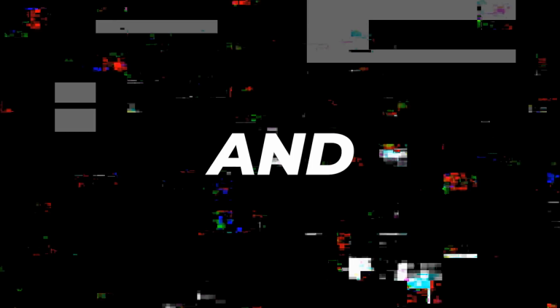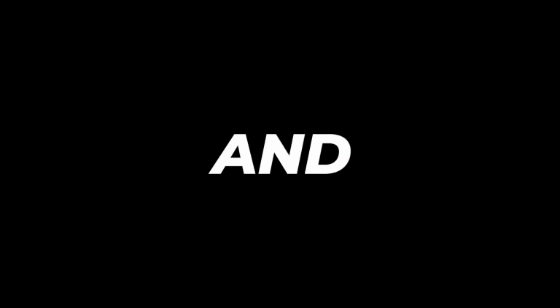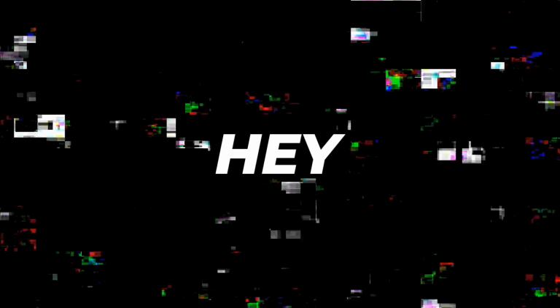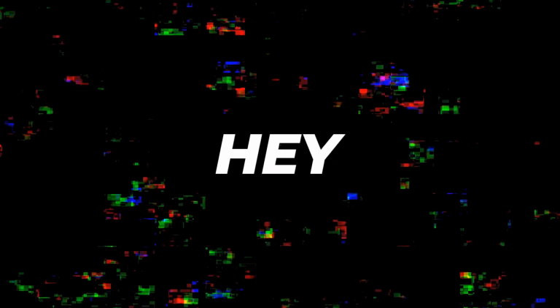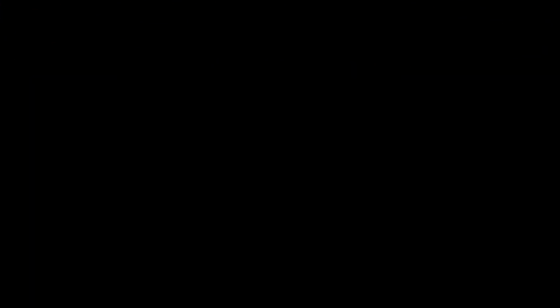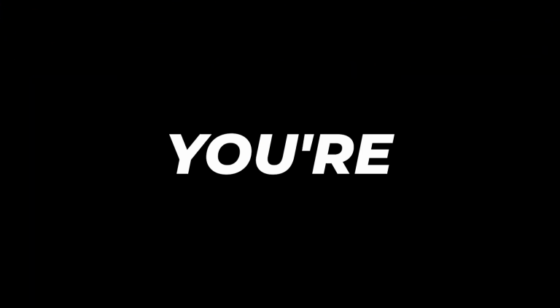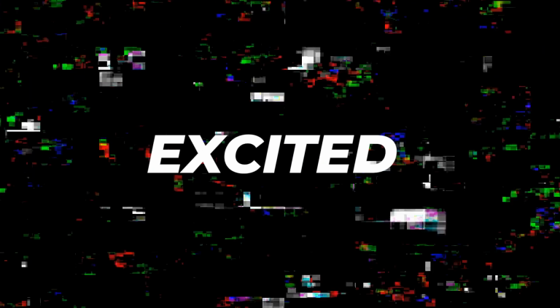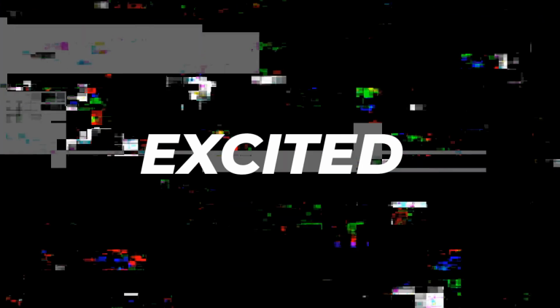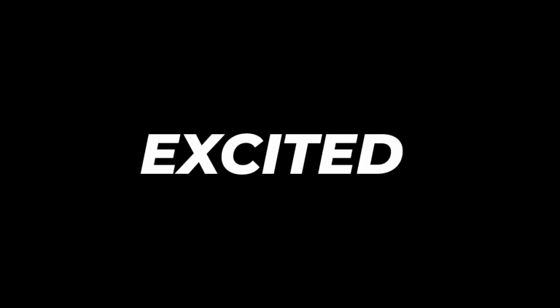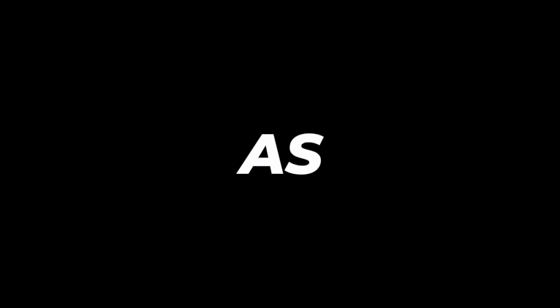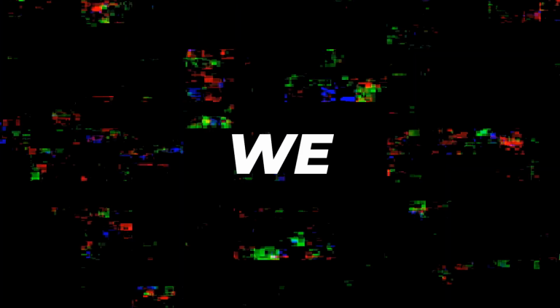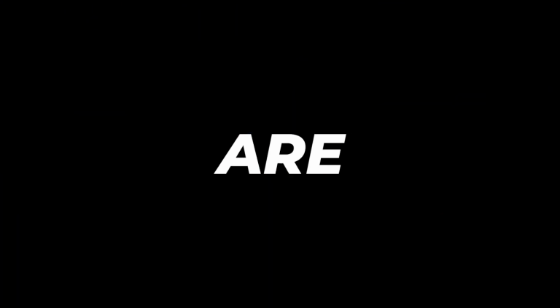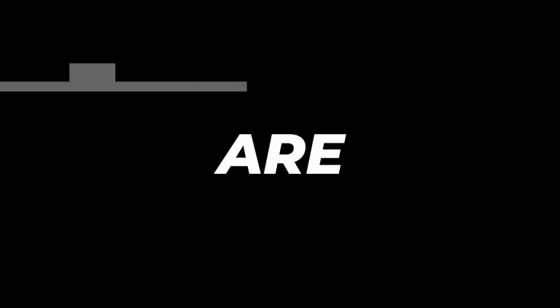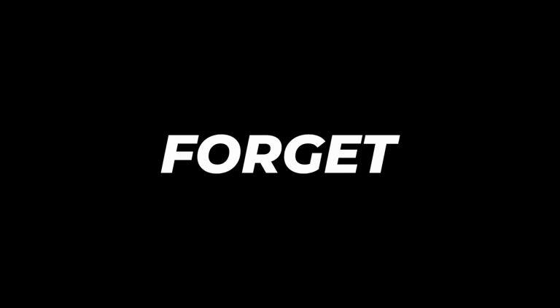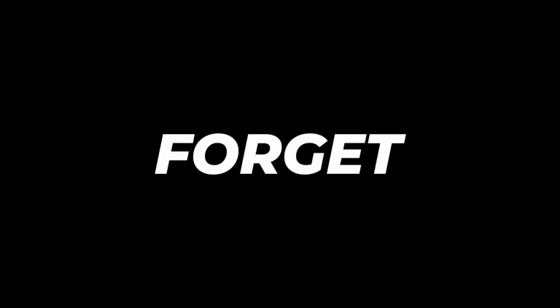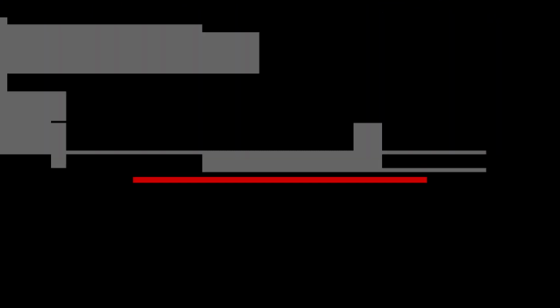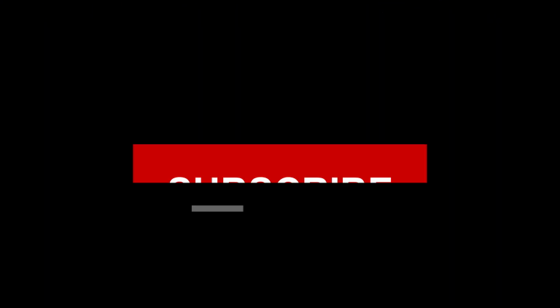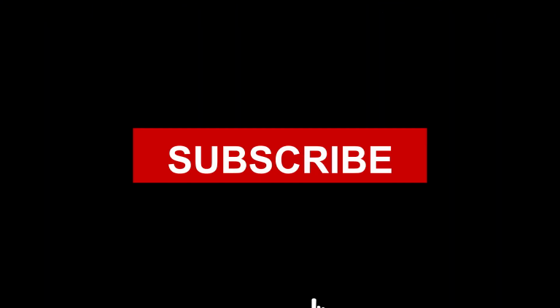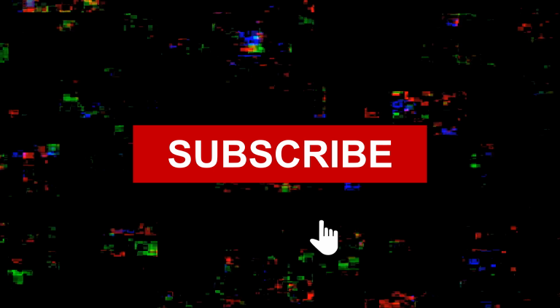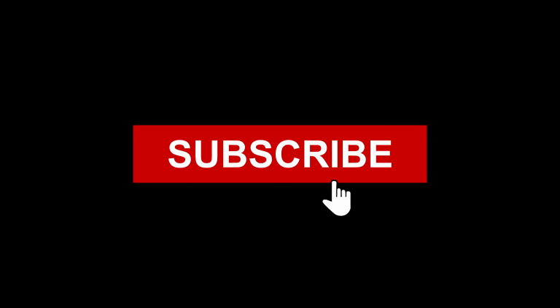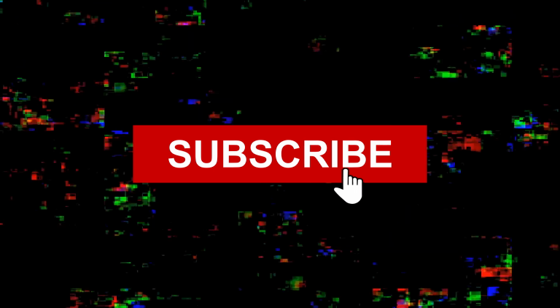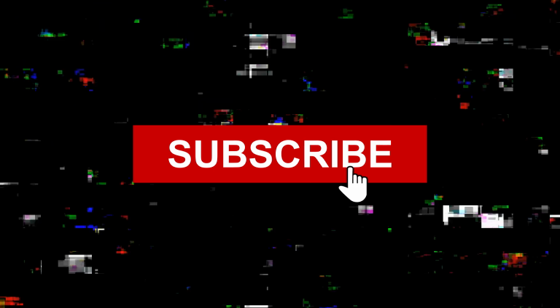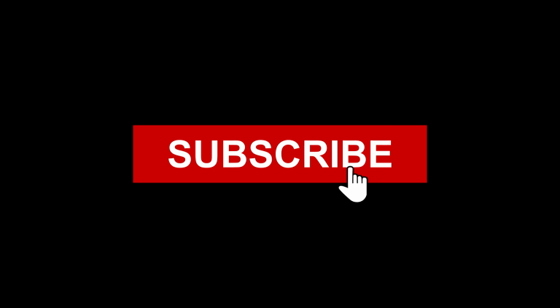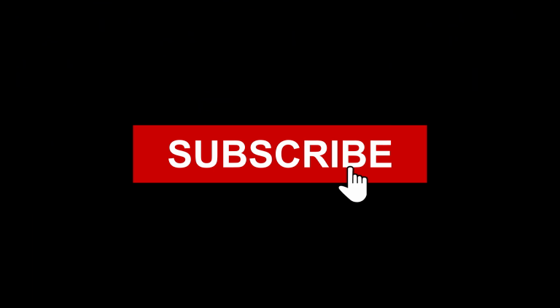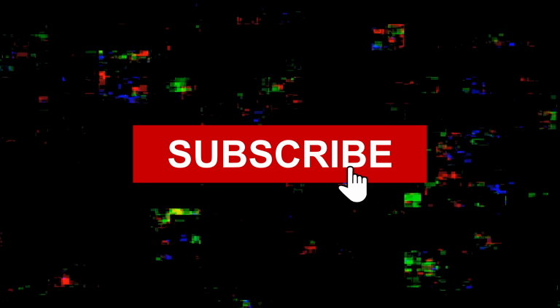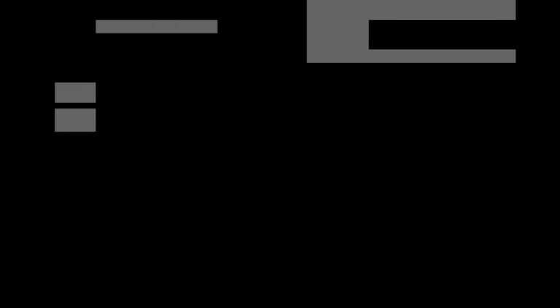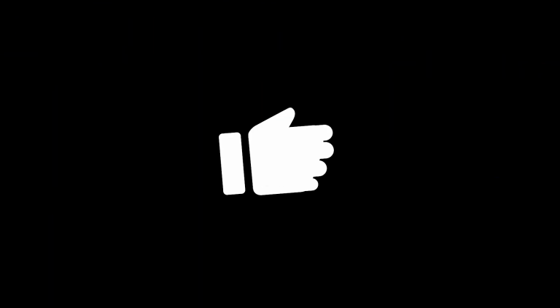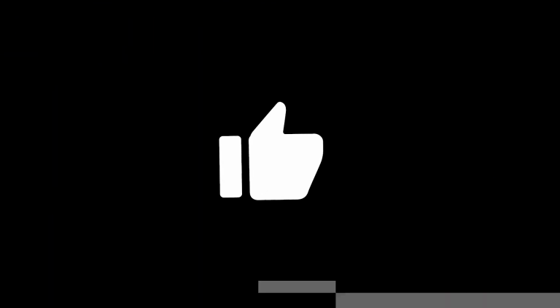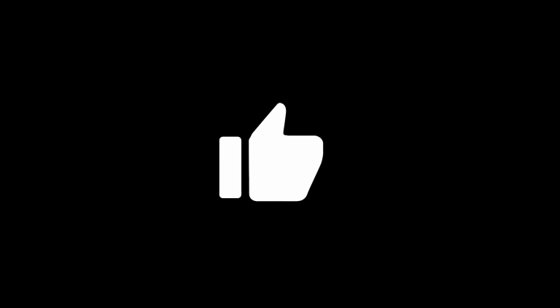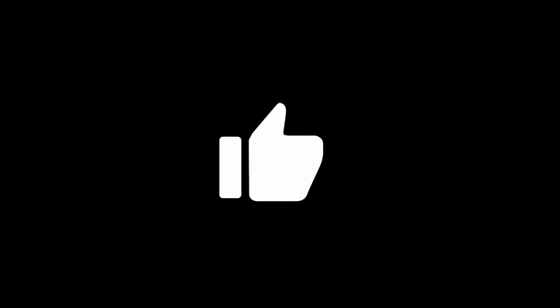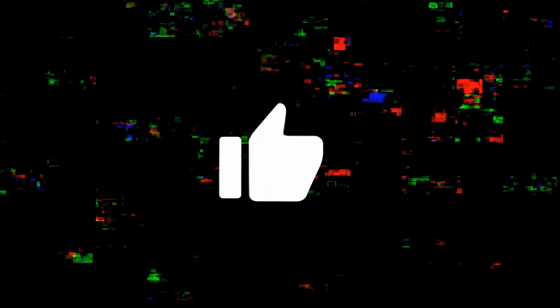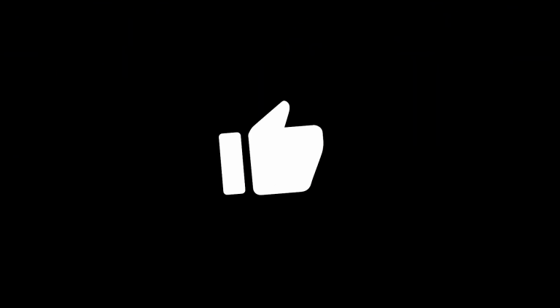If you're as excited as we are, don't forget to hit that subscribe button and give this video a big thumbs up.